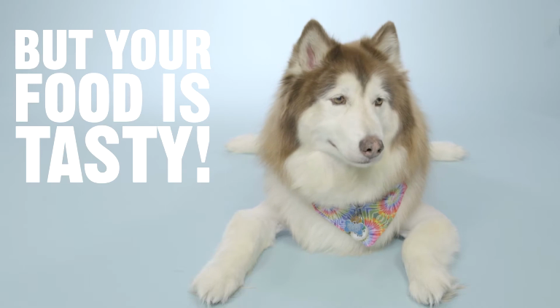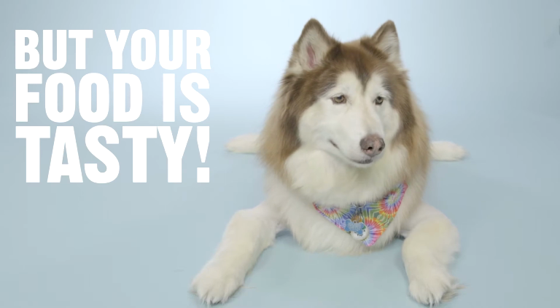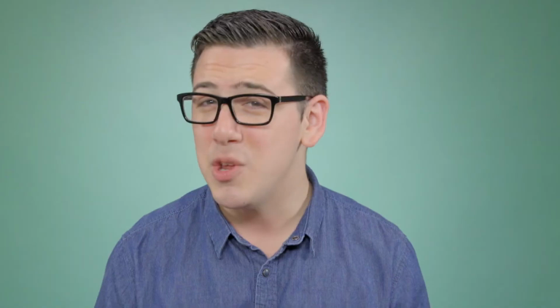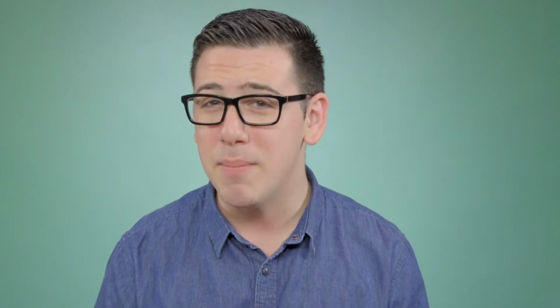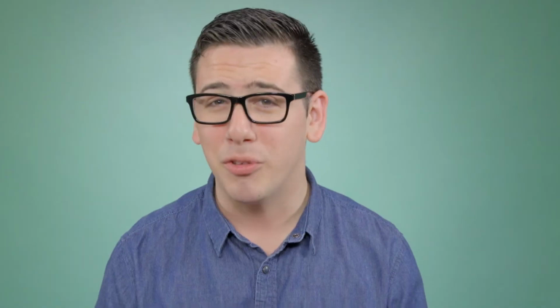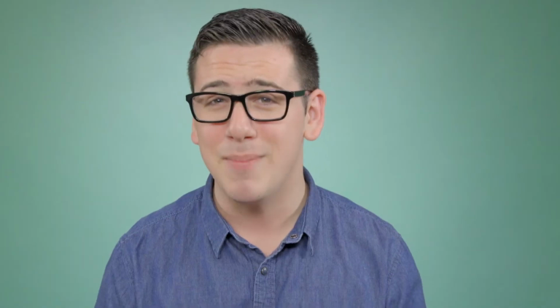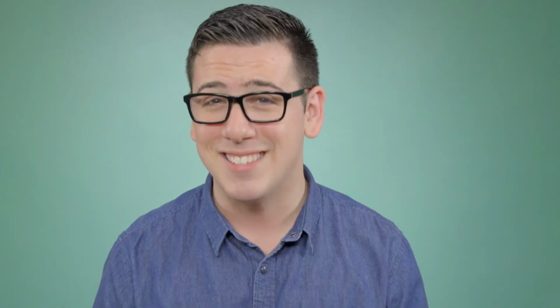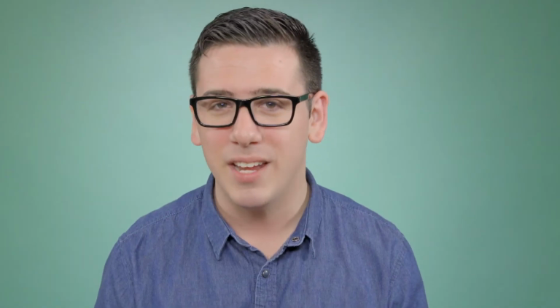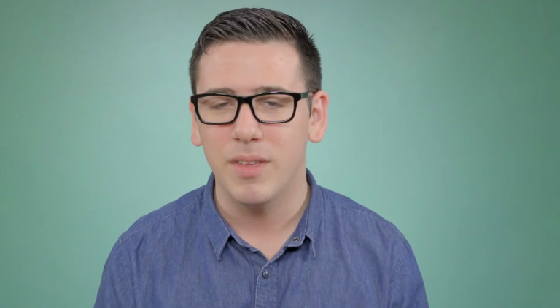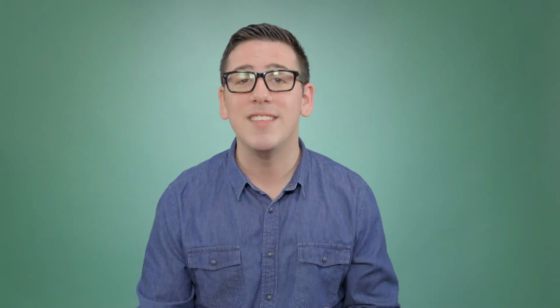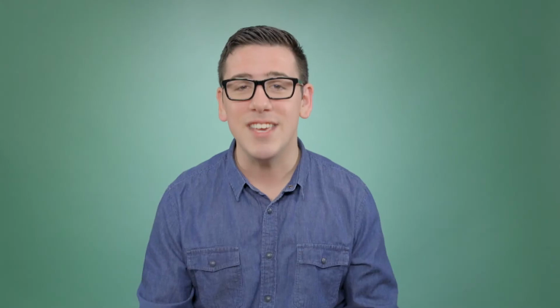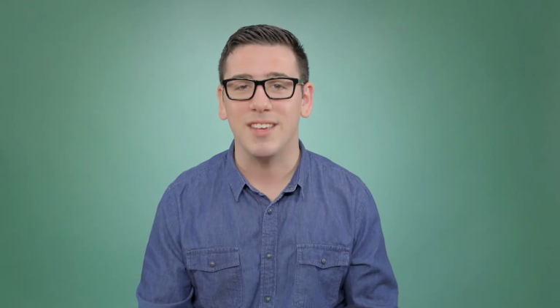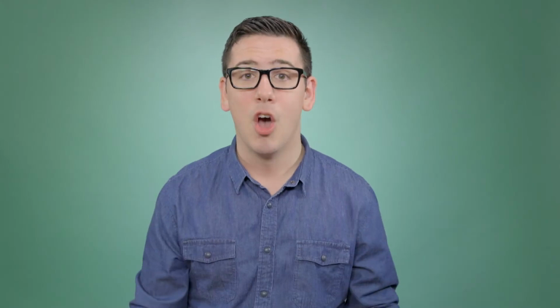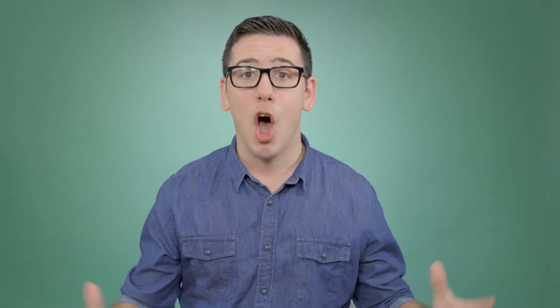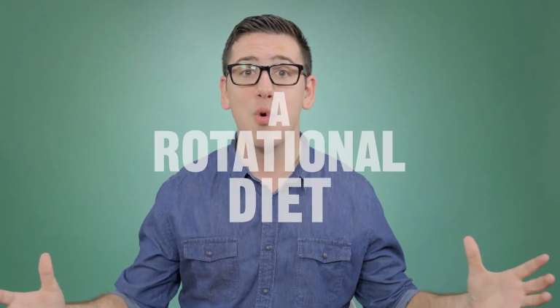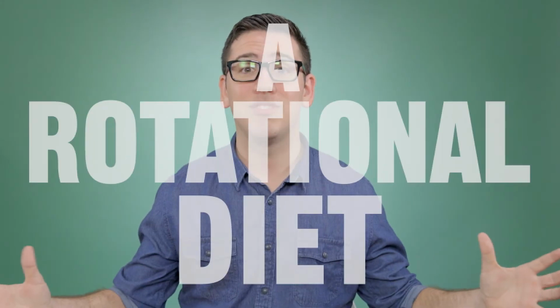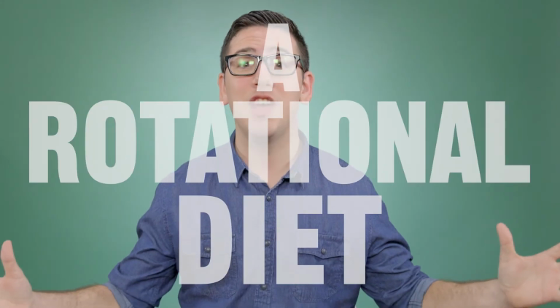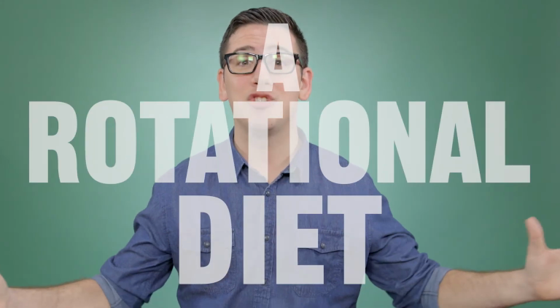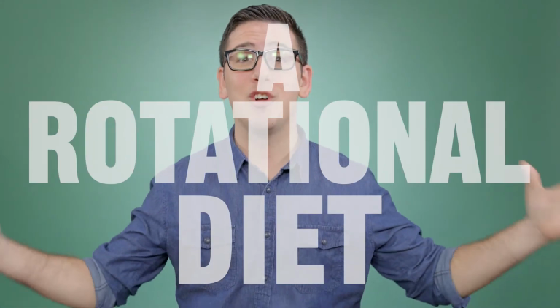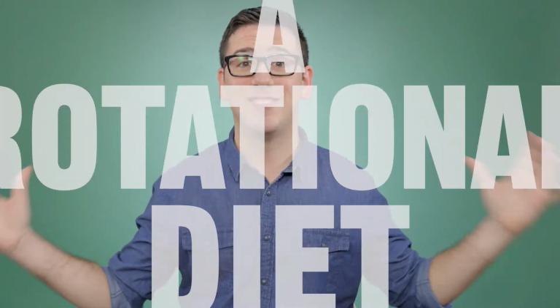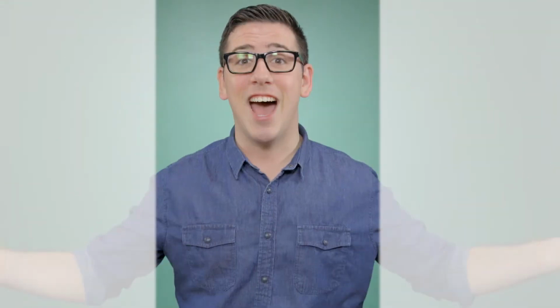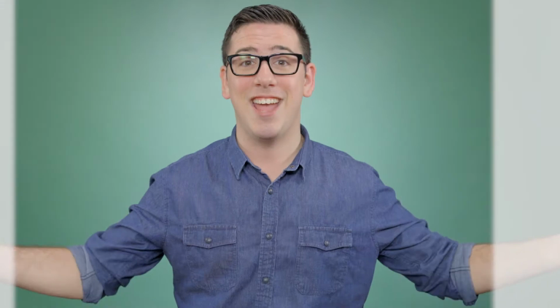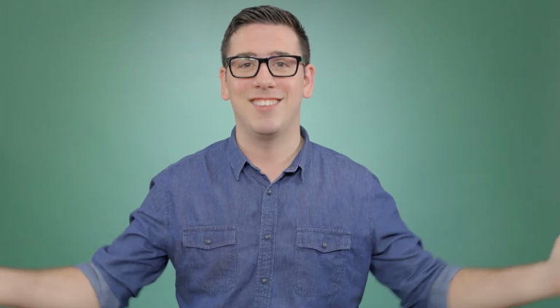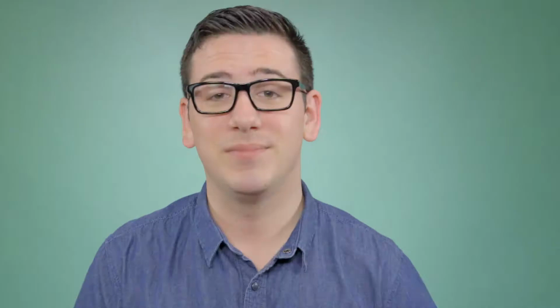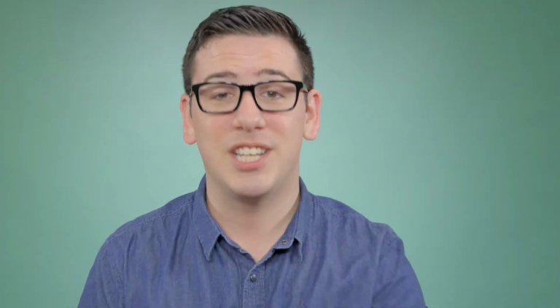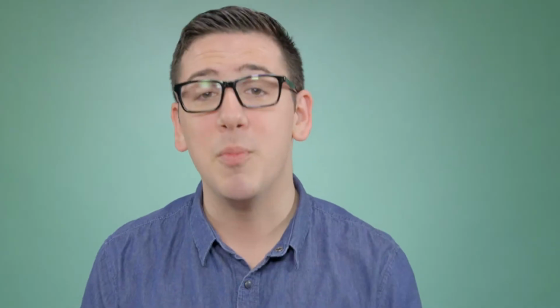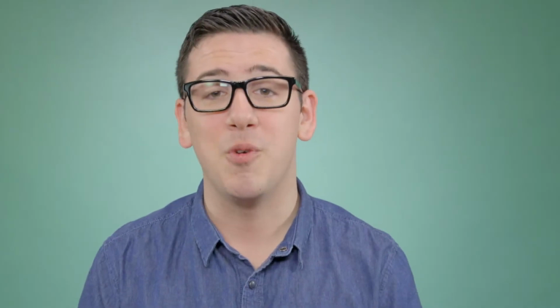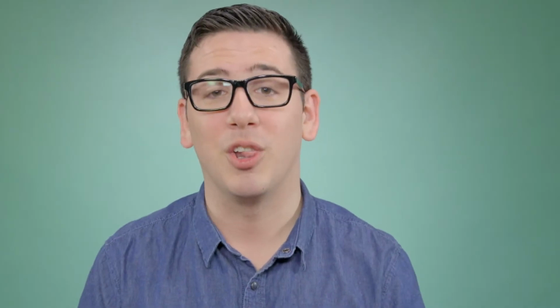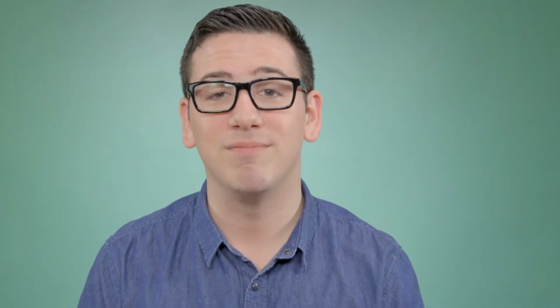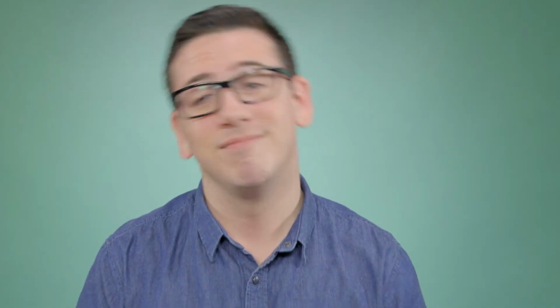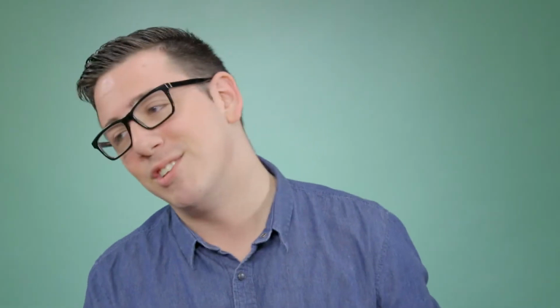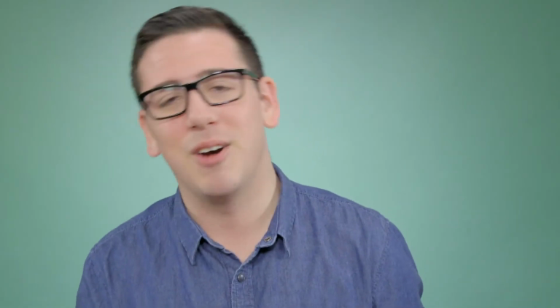So how do you keep mealtime exciting? It's easy — a rotational diet. Come with me if you want to learn. Let's go.